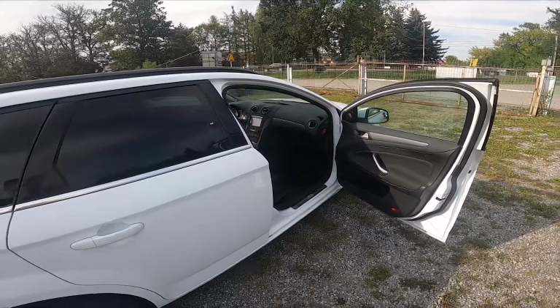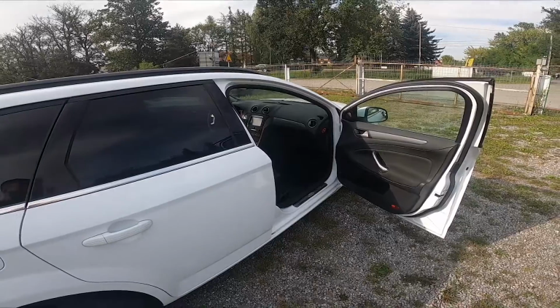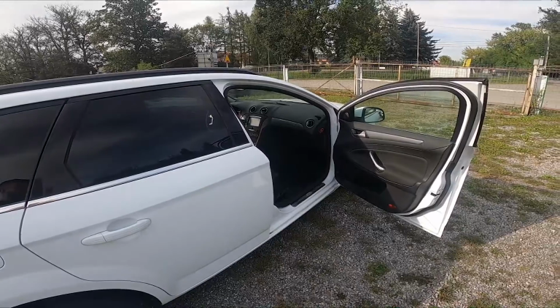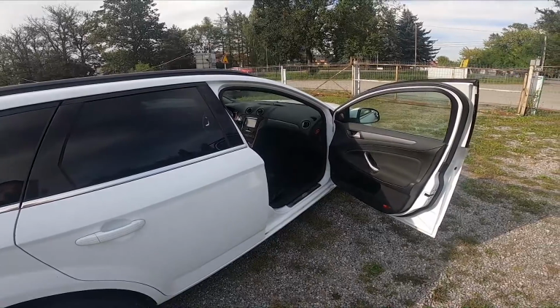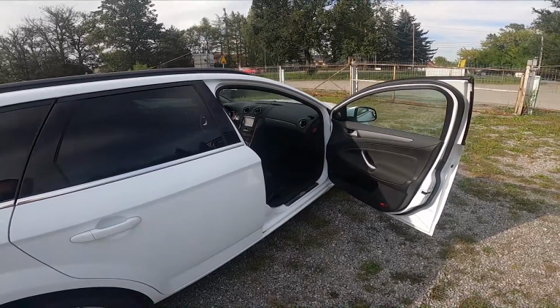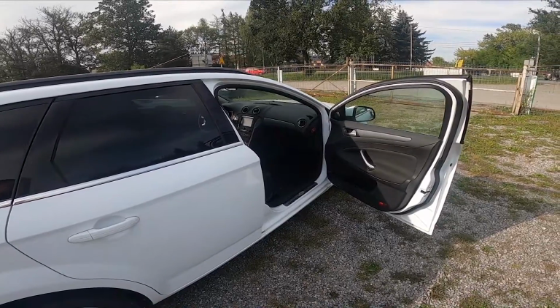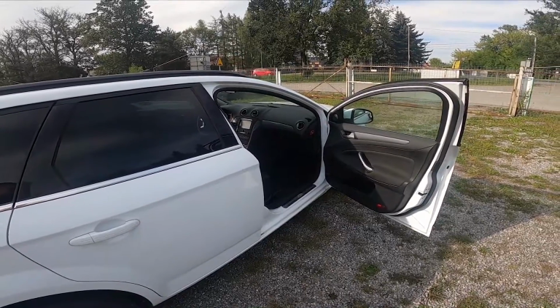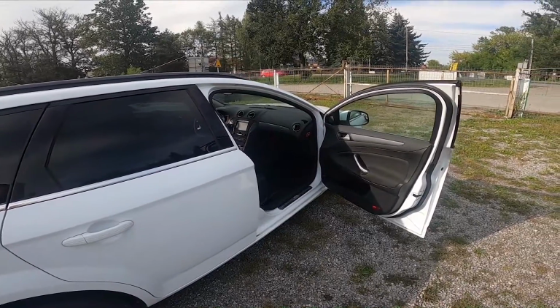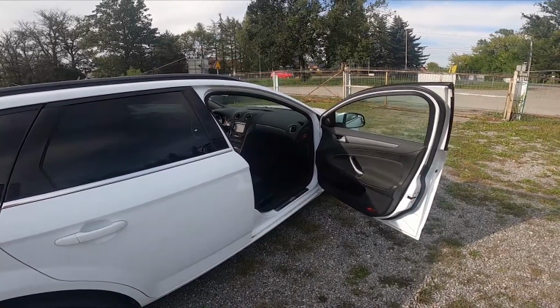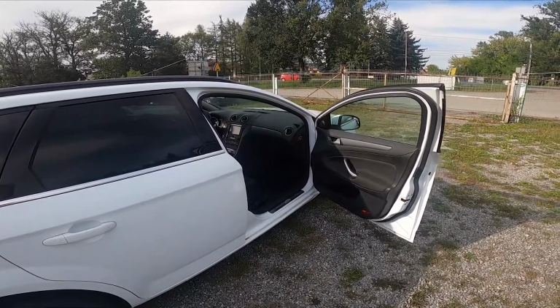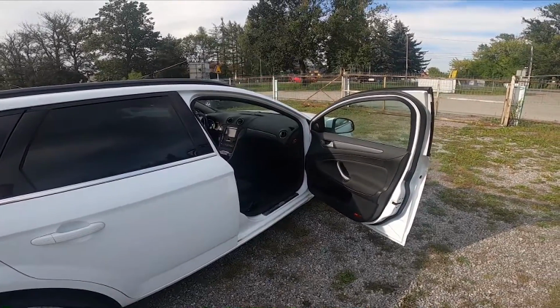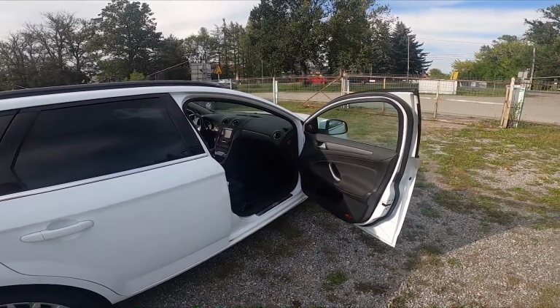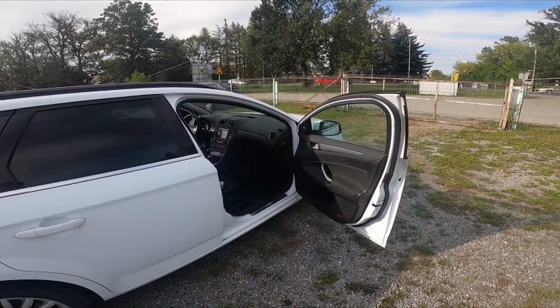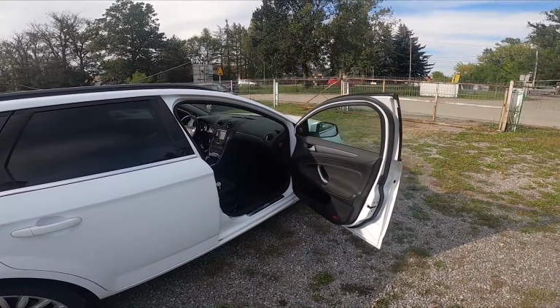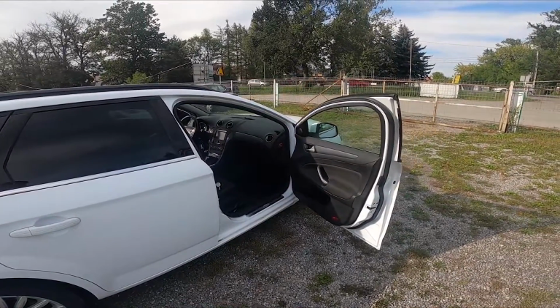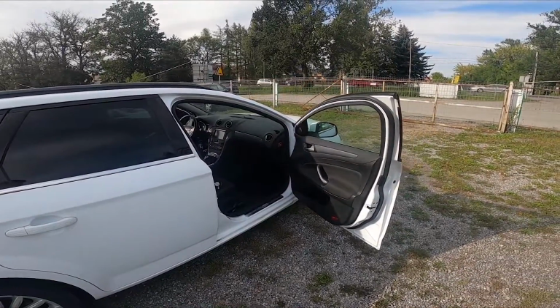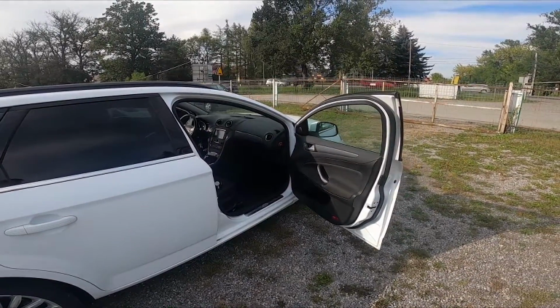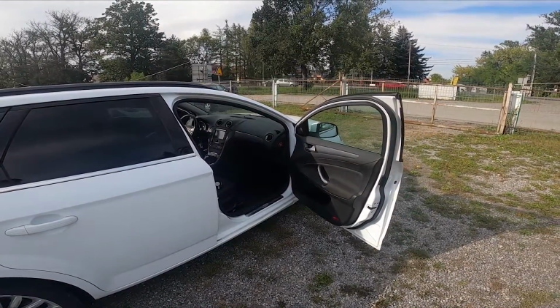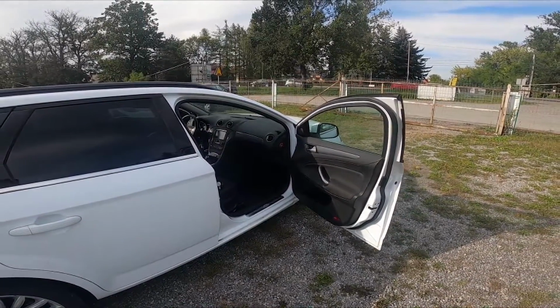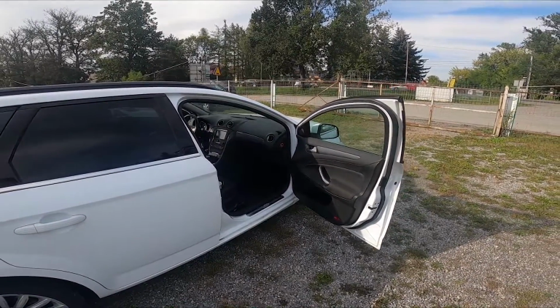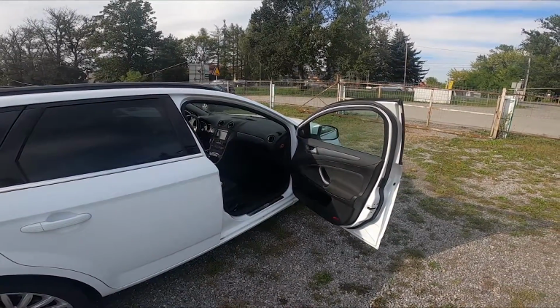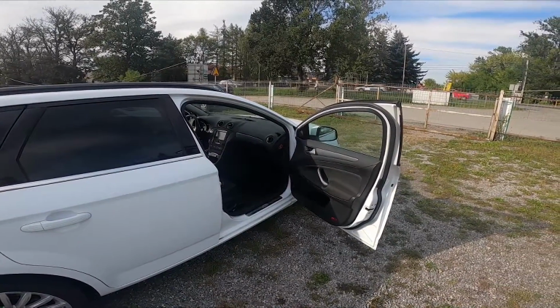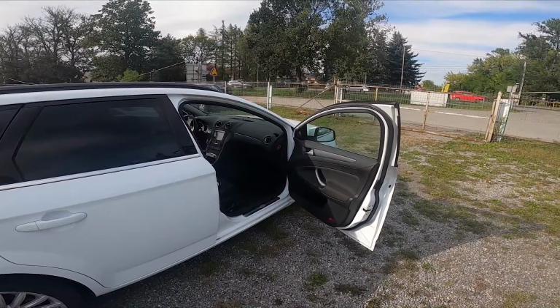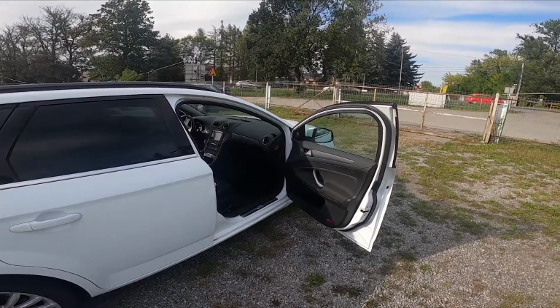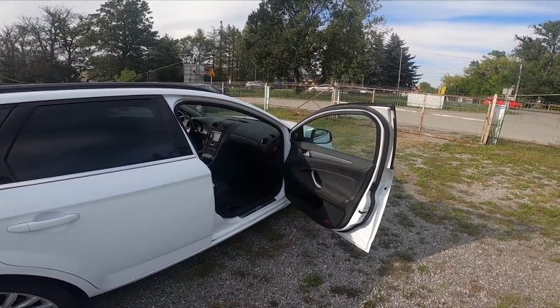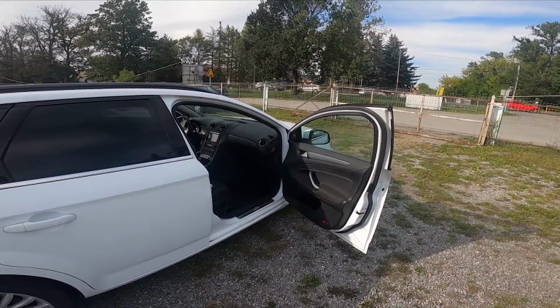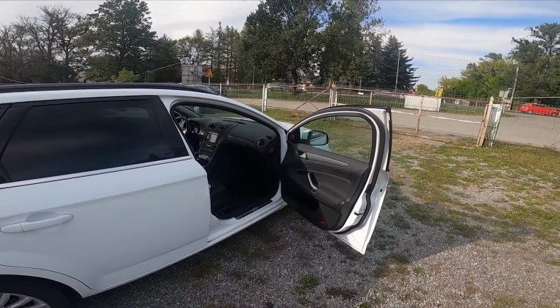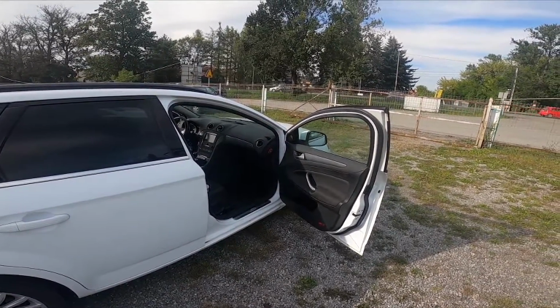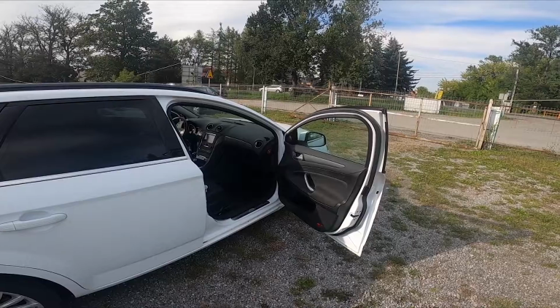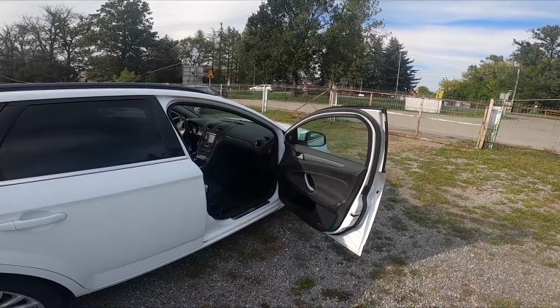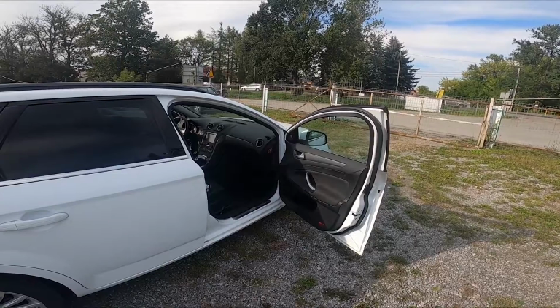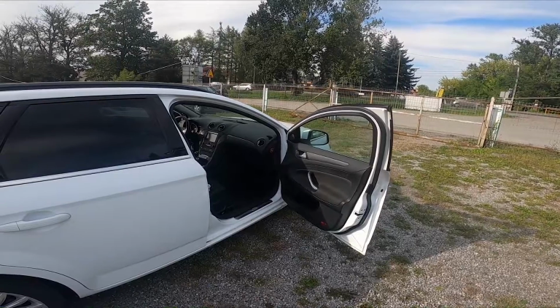Hello, in front of me I've got a Ford Mondeo. In this video I'll show you where the sticker with the VIN number is.